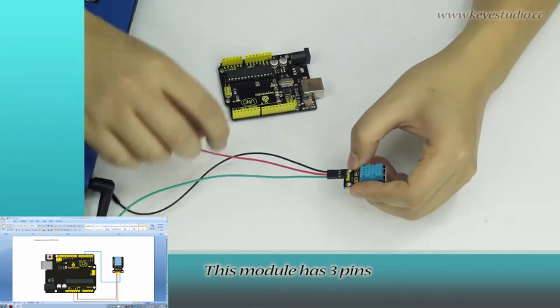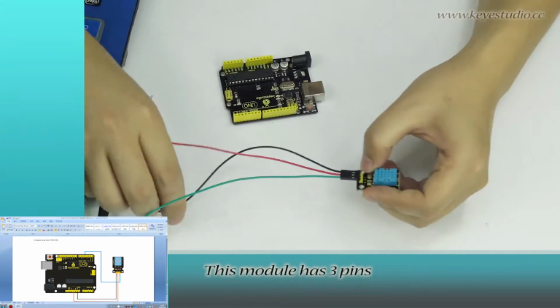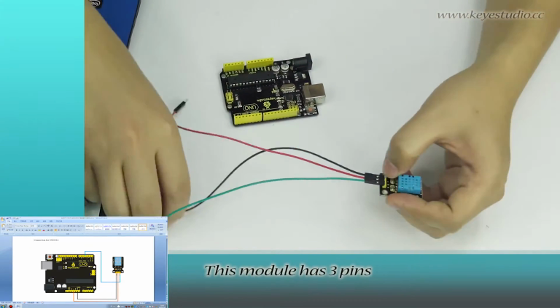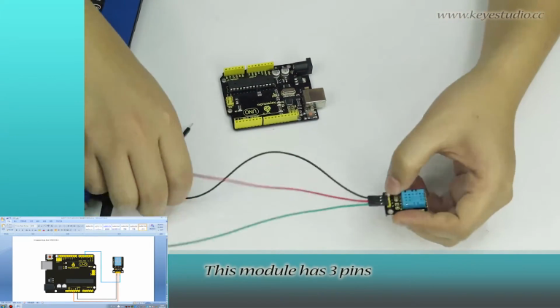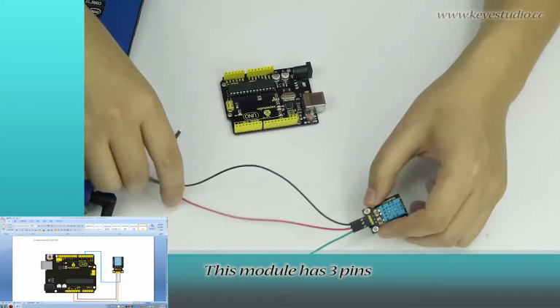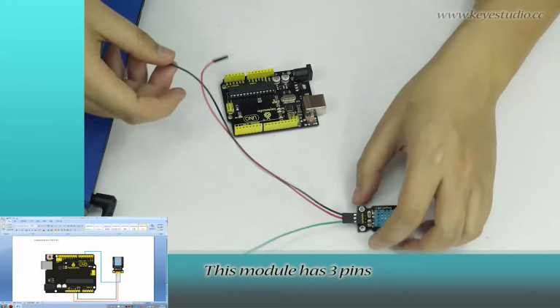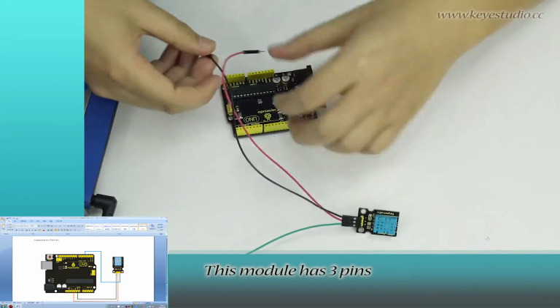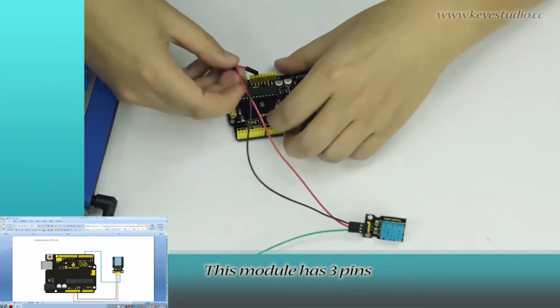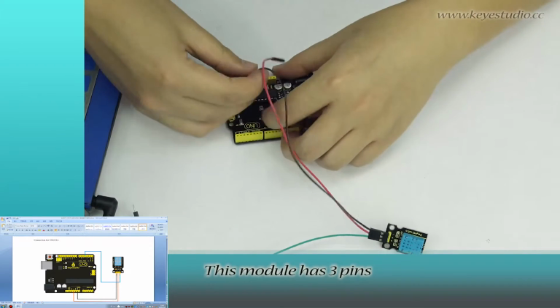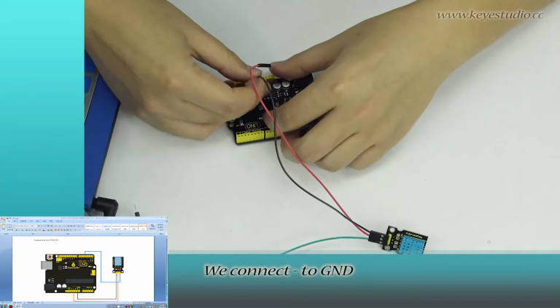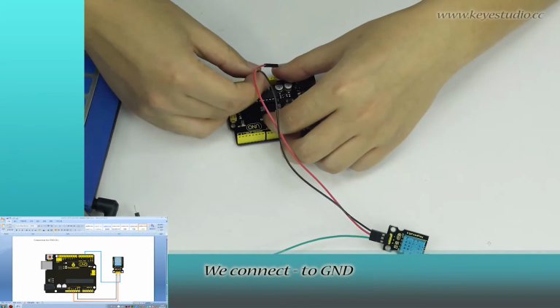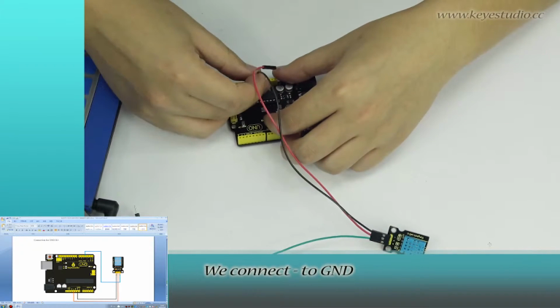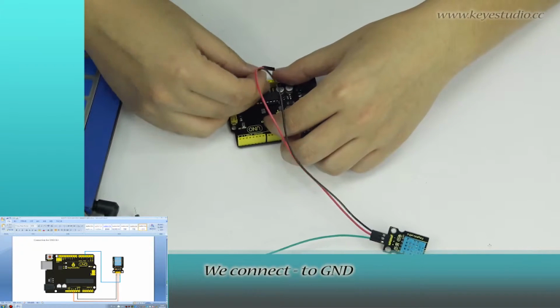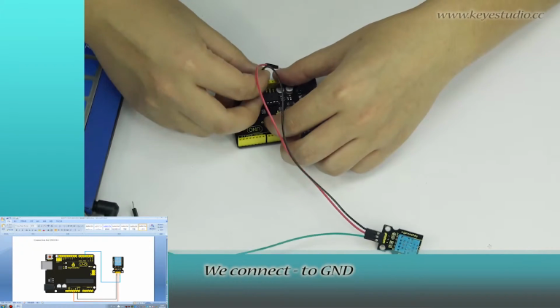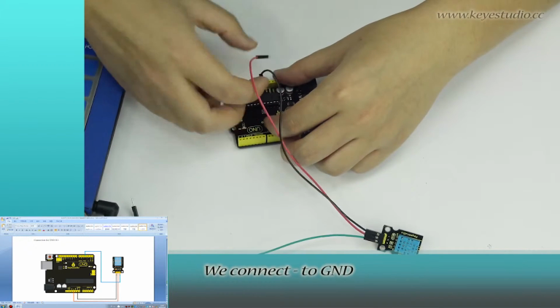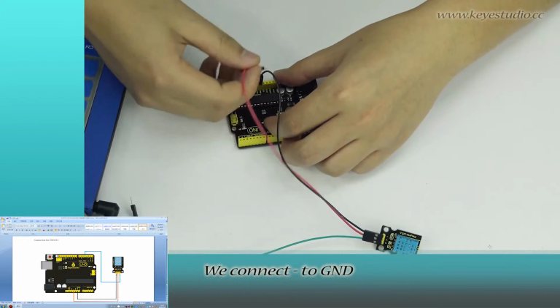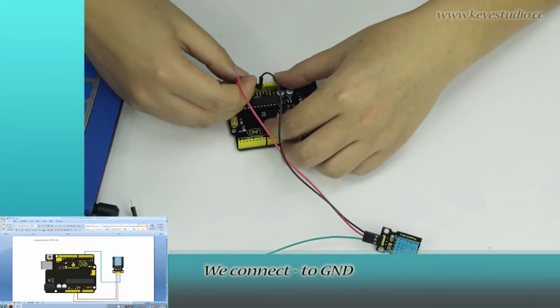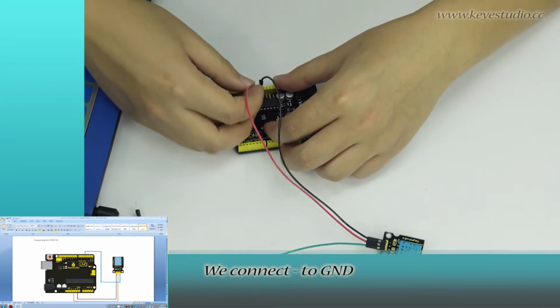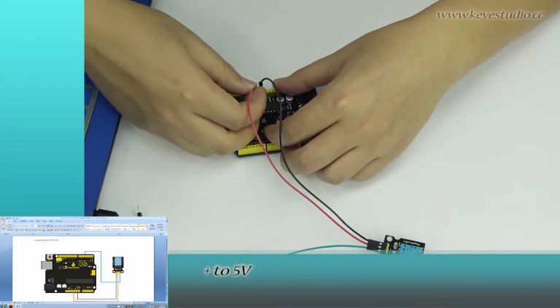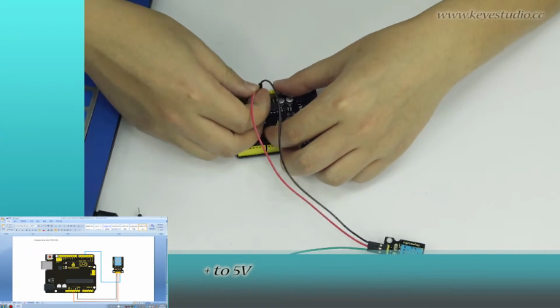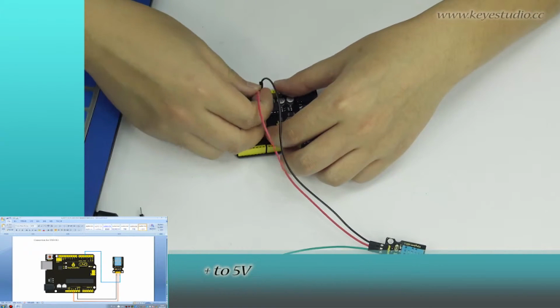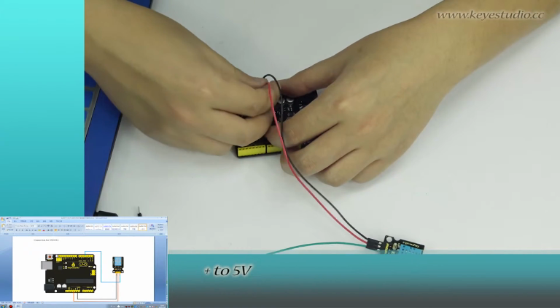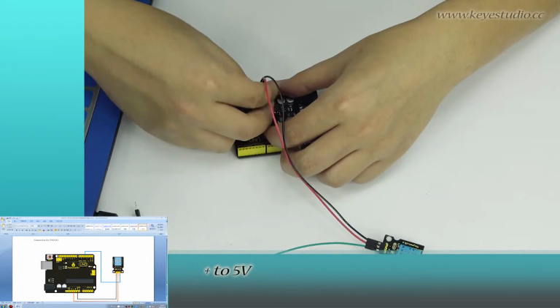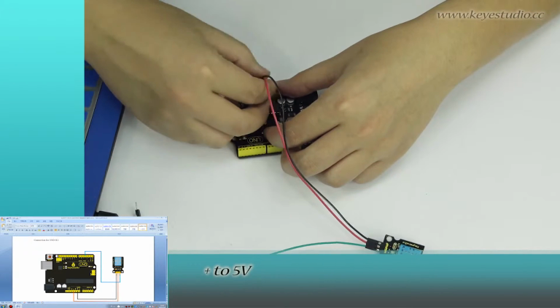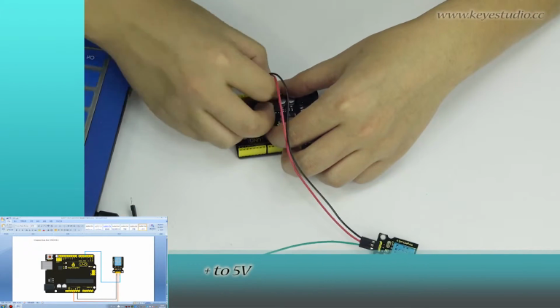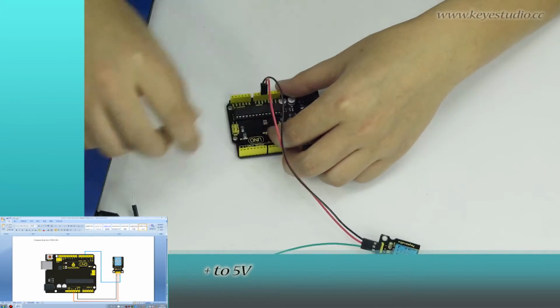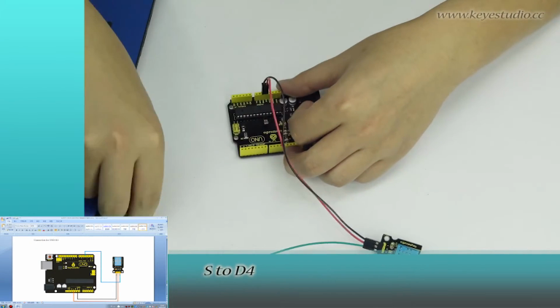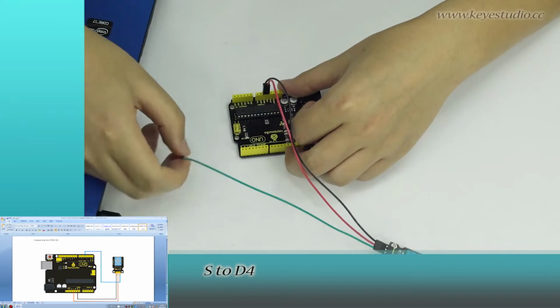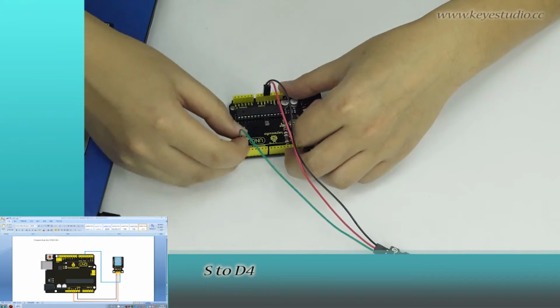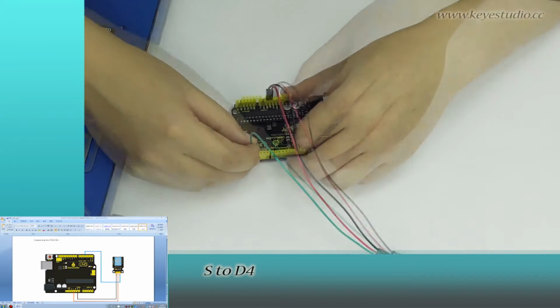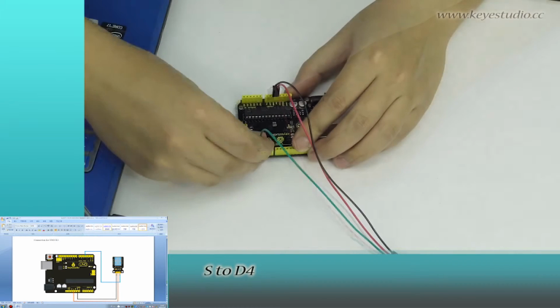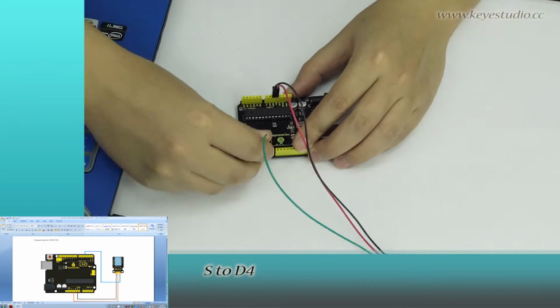This module has three pins. We connect negative to ground, positive to 5V, and S to D4.